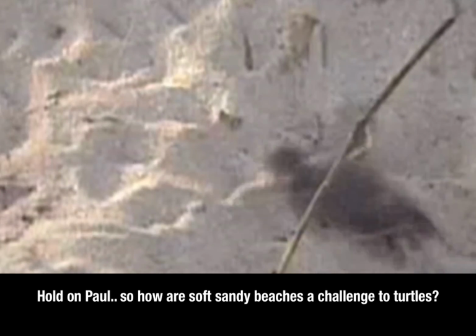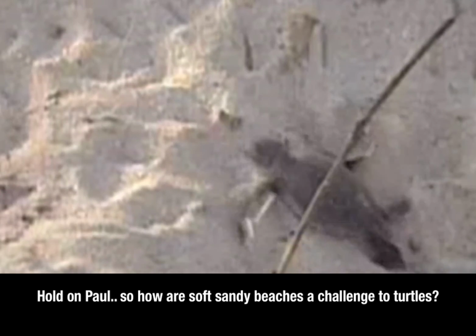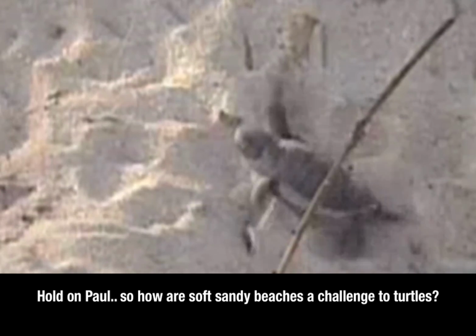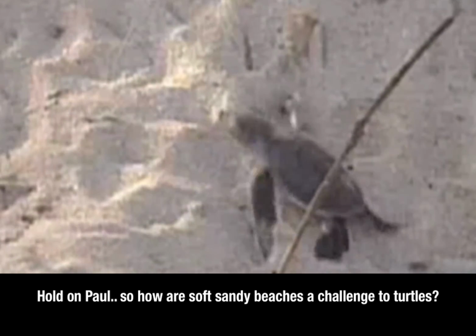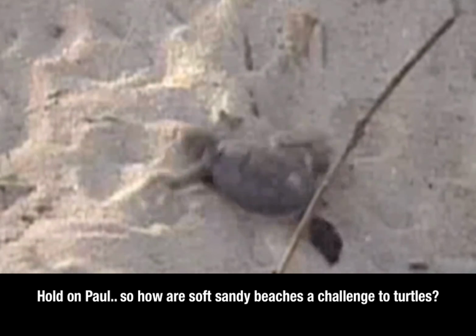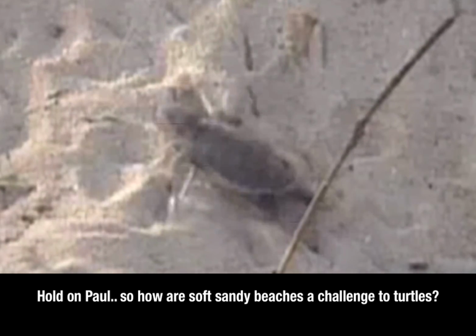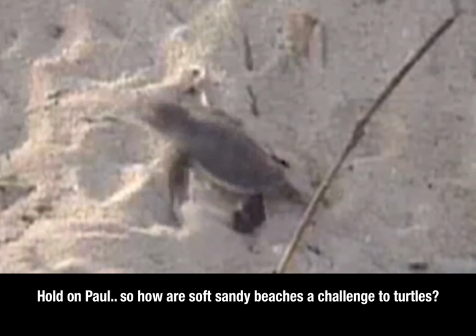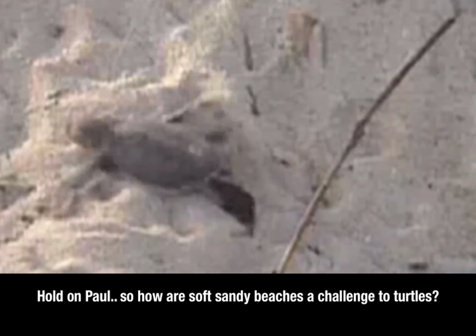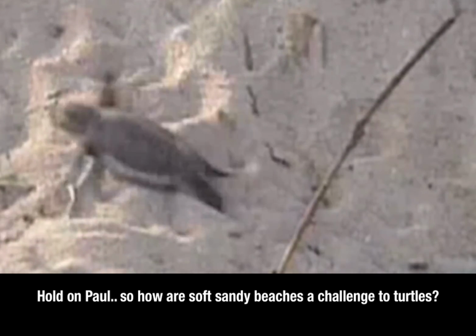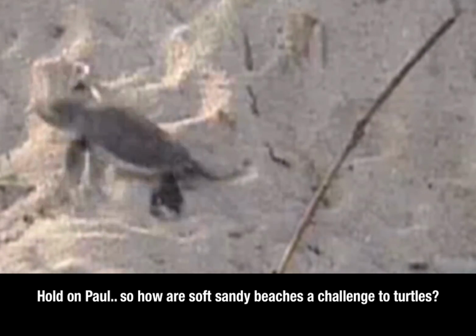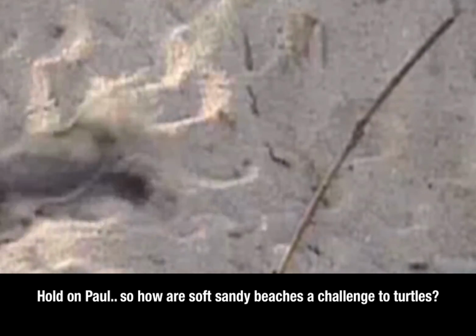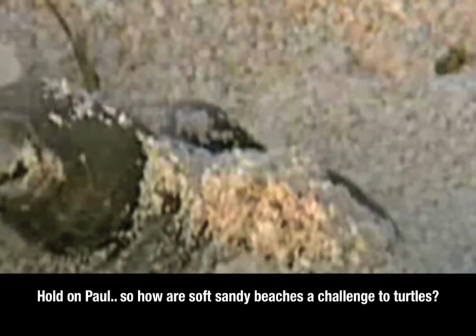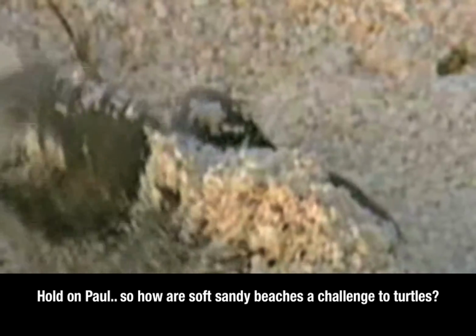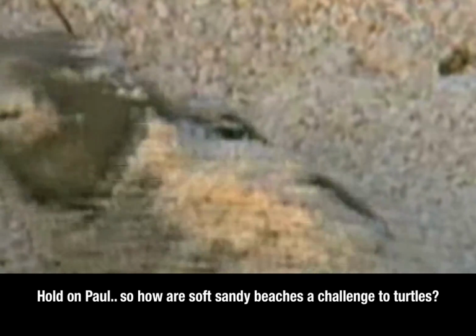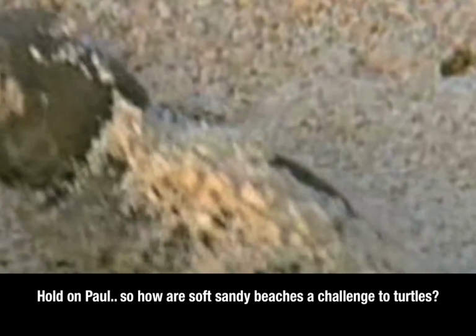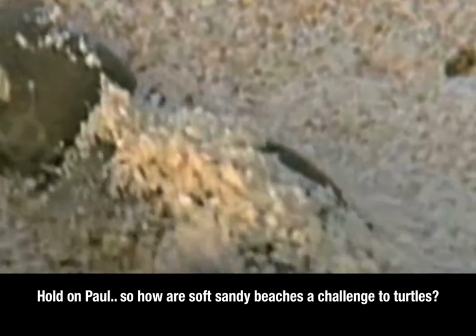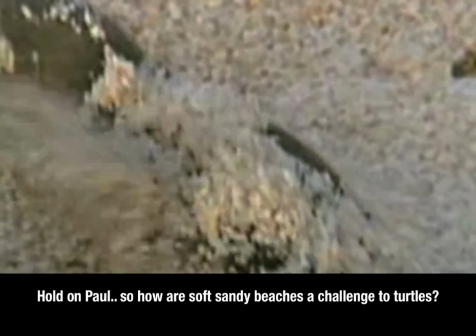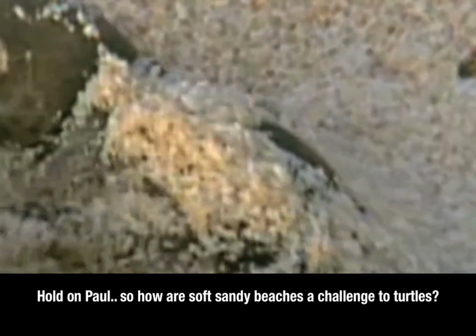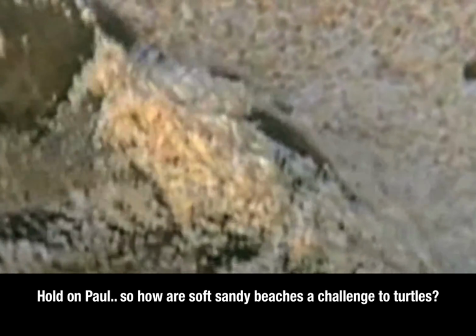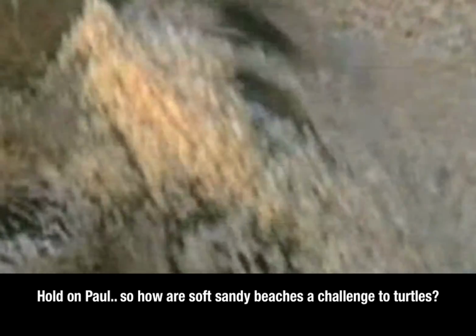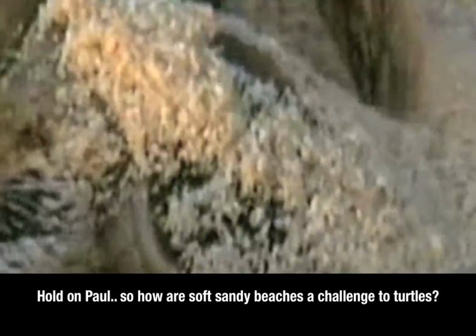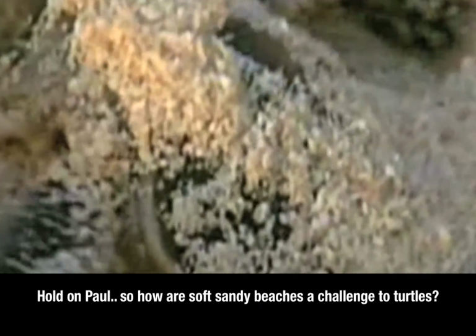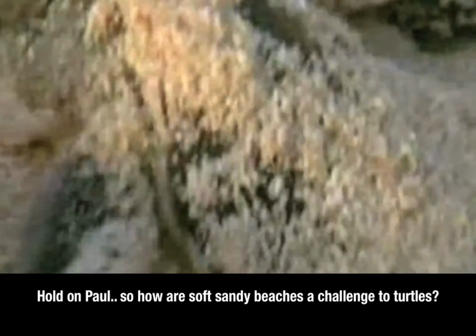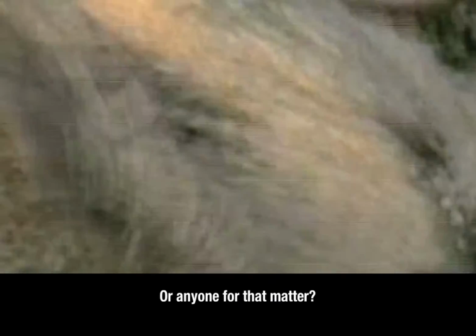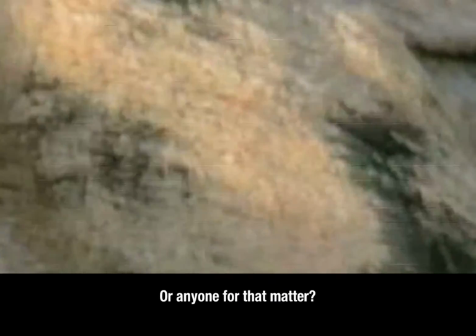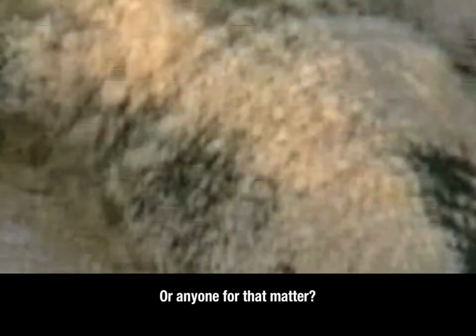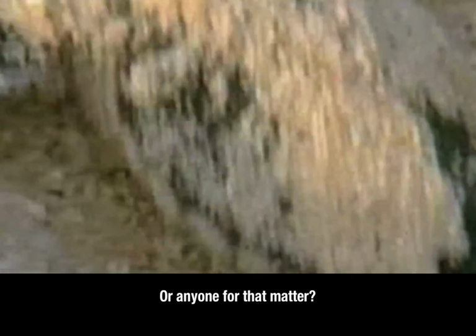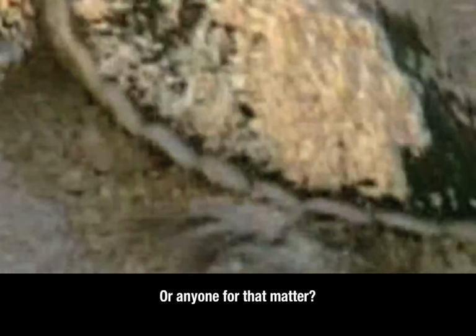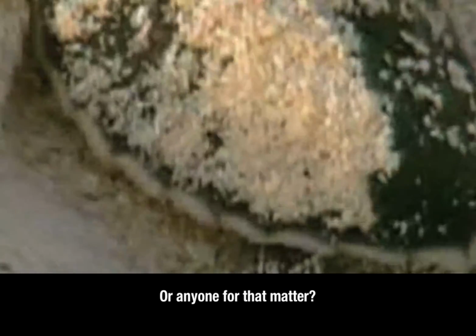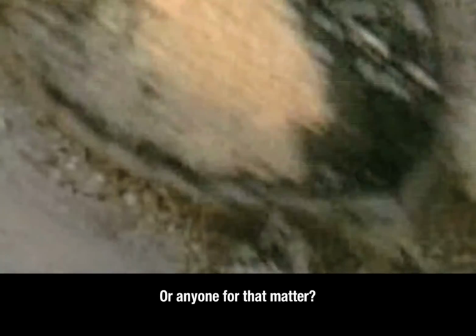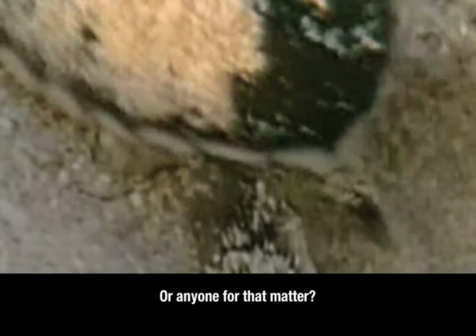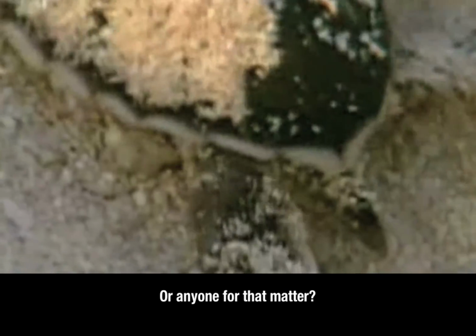So how are soft, sandy beaches a challenge to turtles? Or anyone, for that matter?